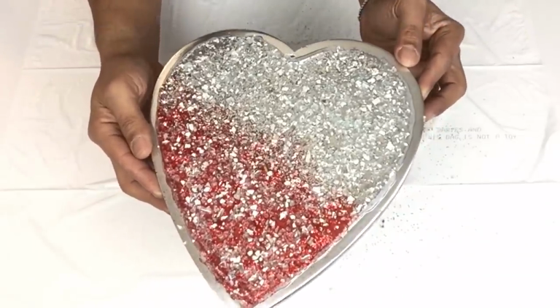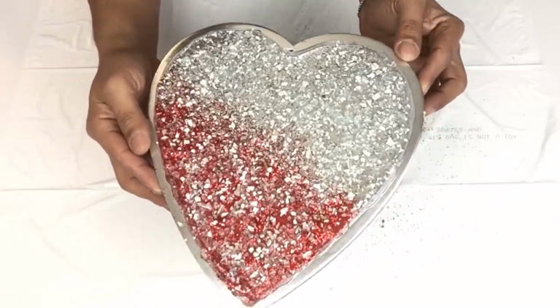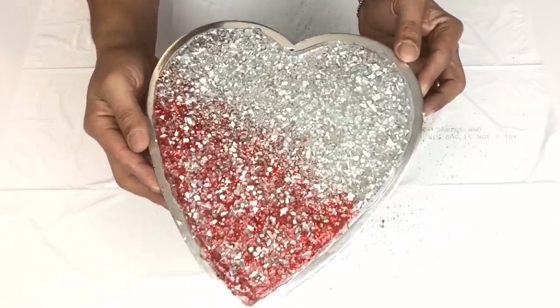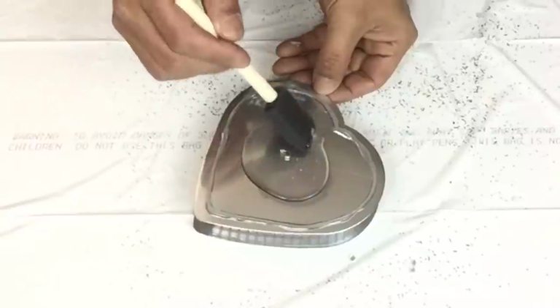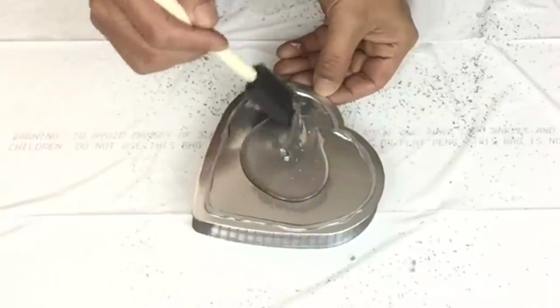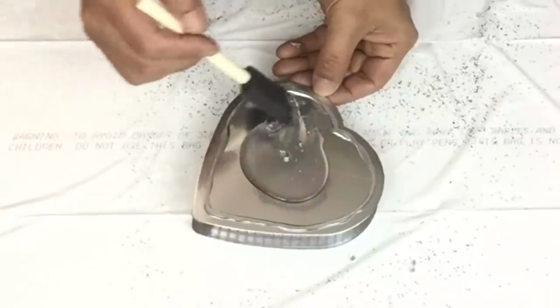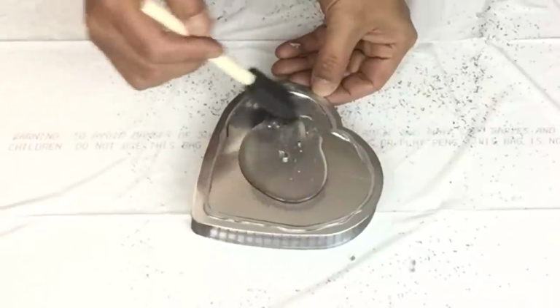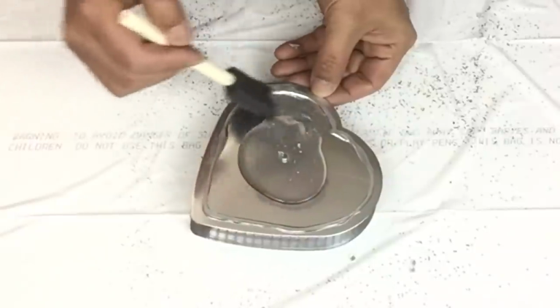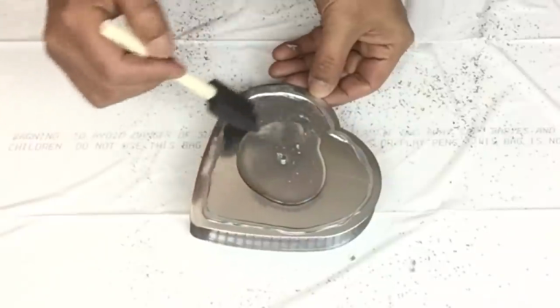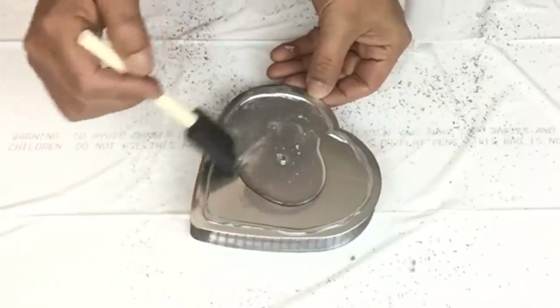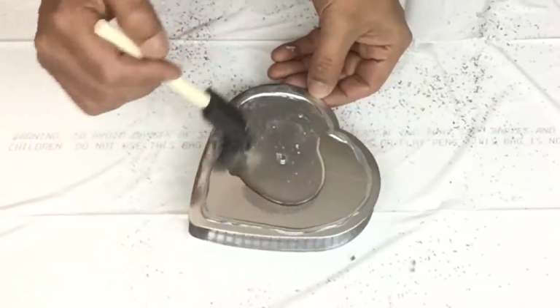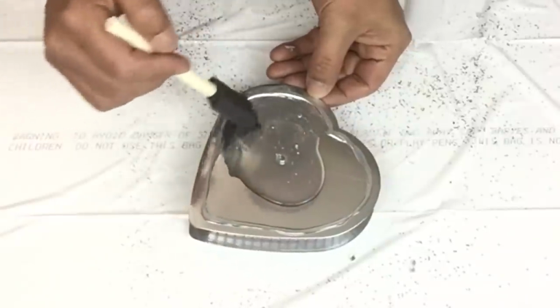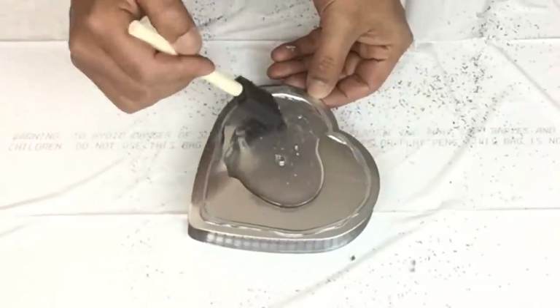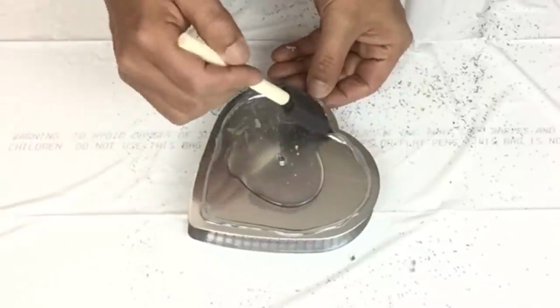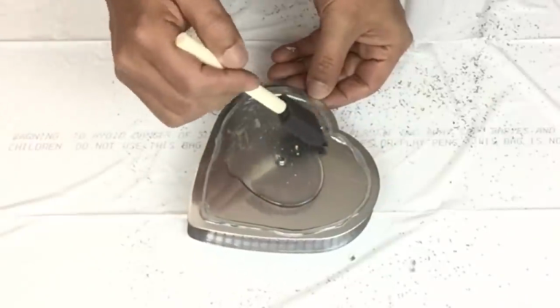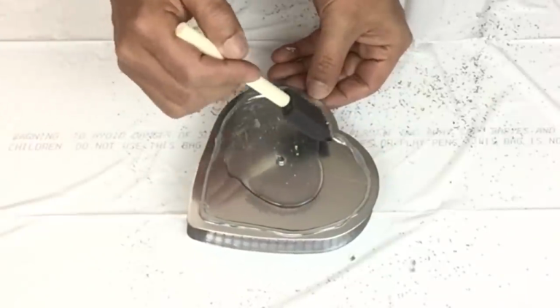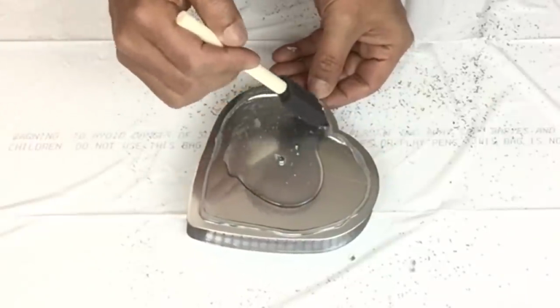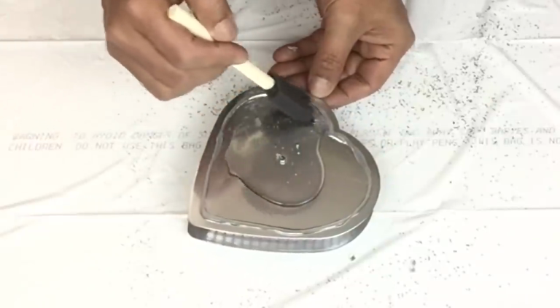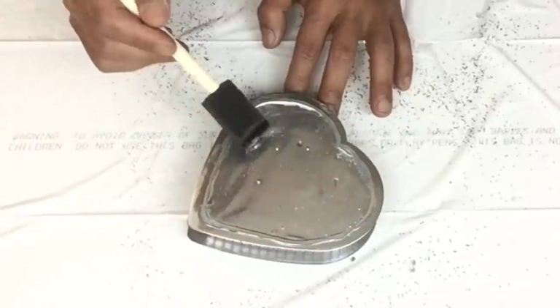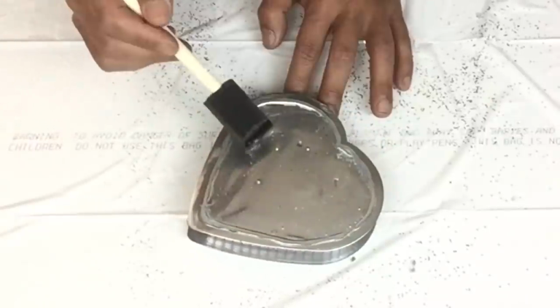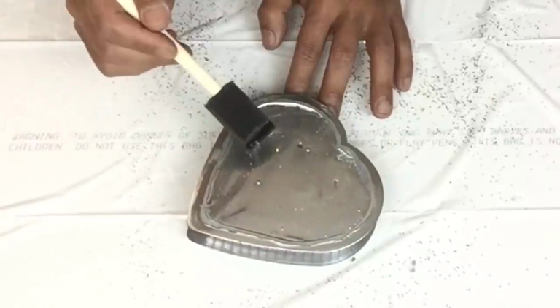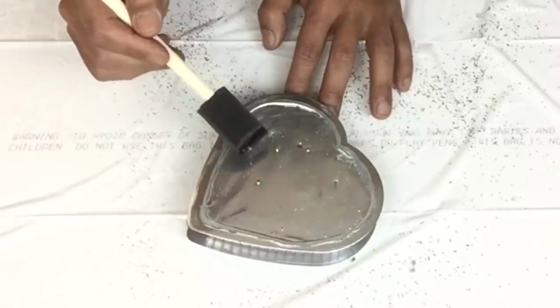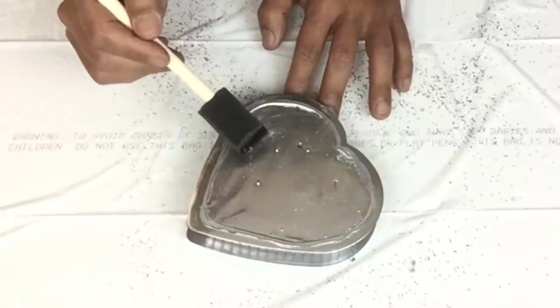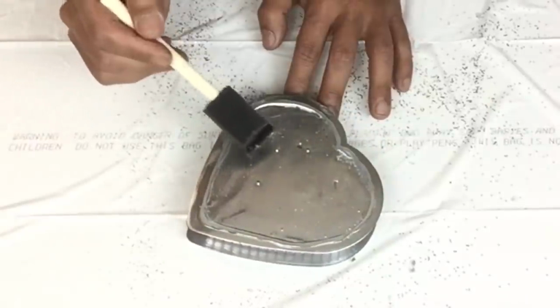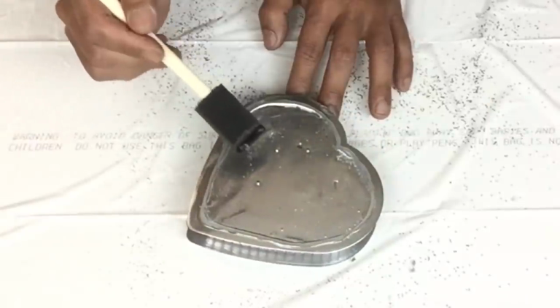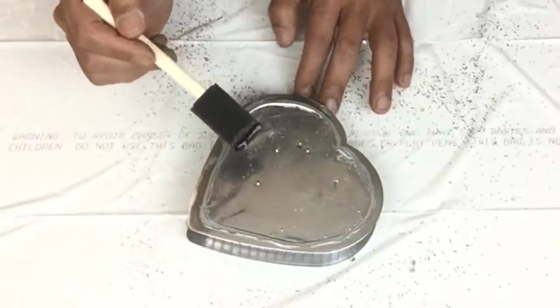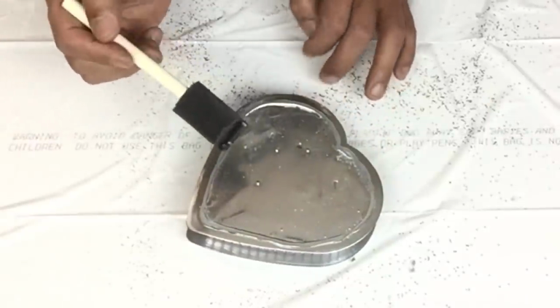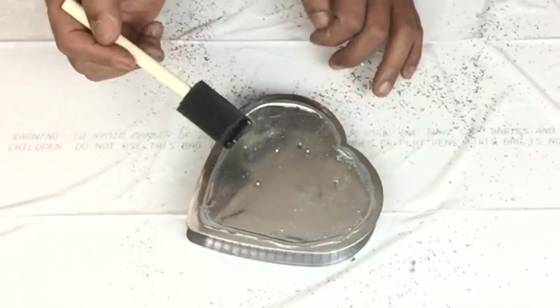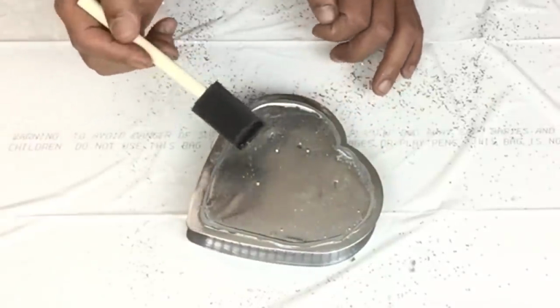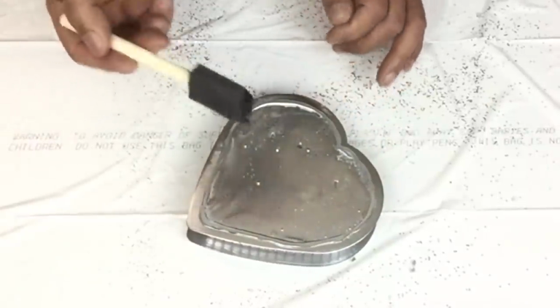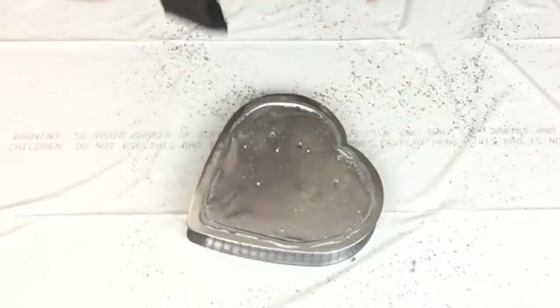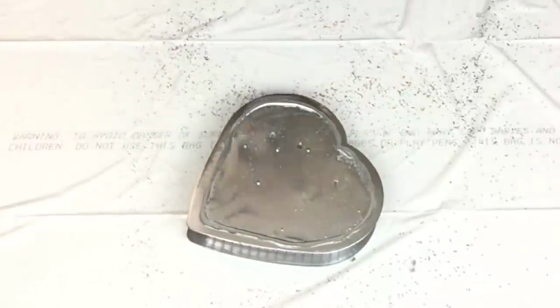On the small heart, all I did was apply clear school glue, silver glitter, then red glitter, and then crushed glass.